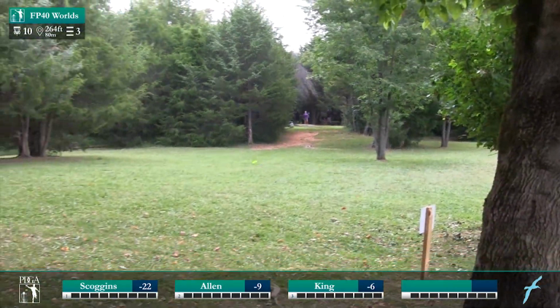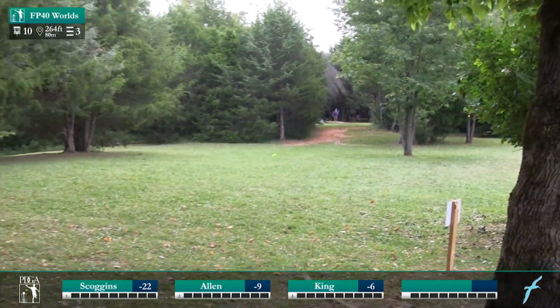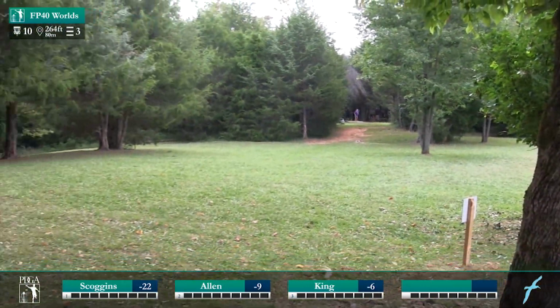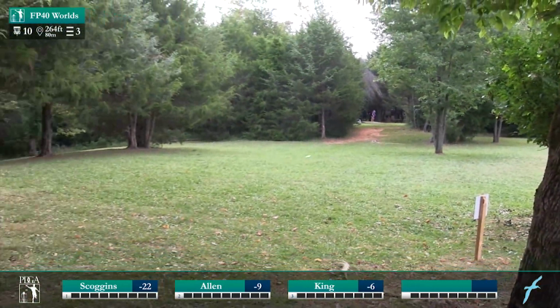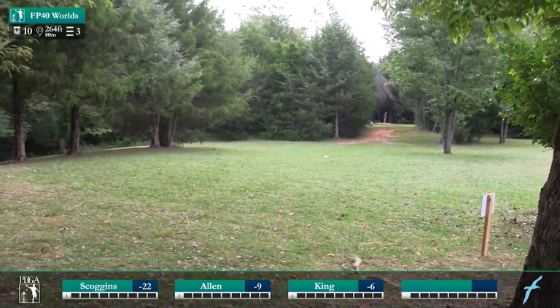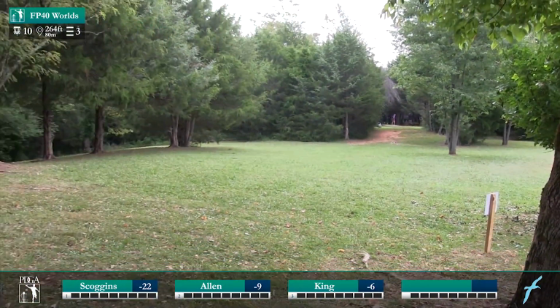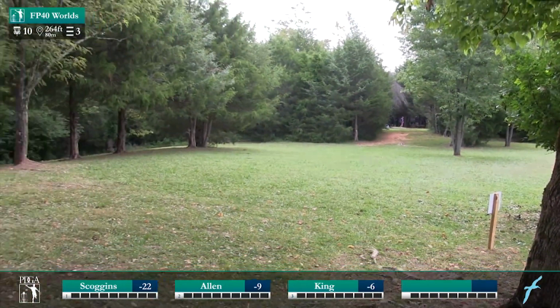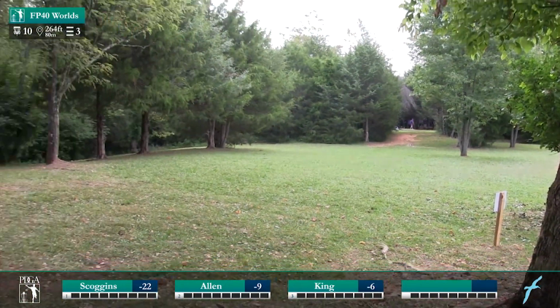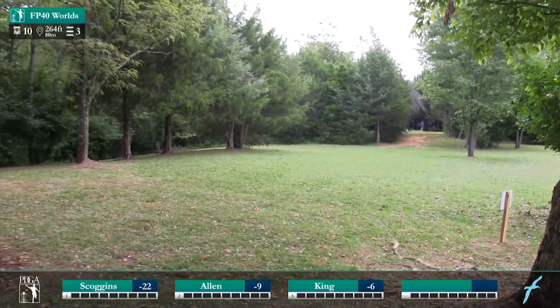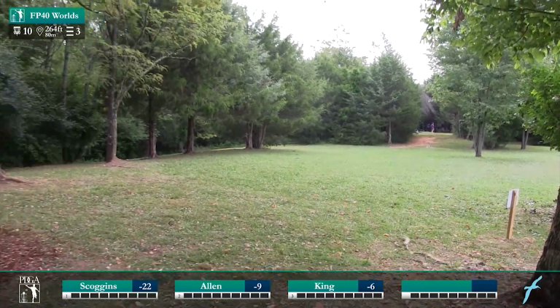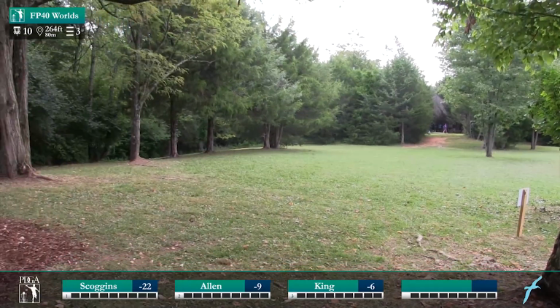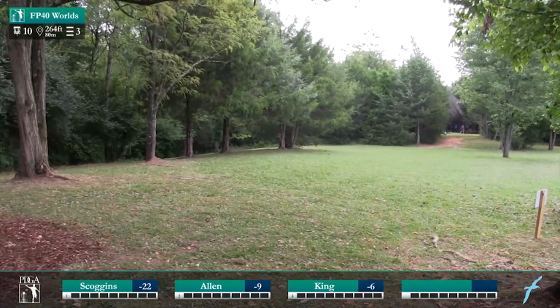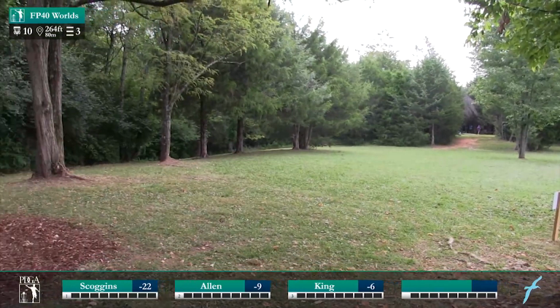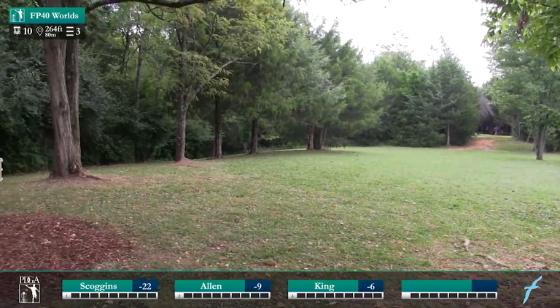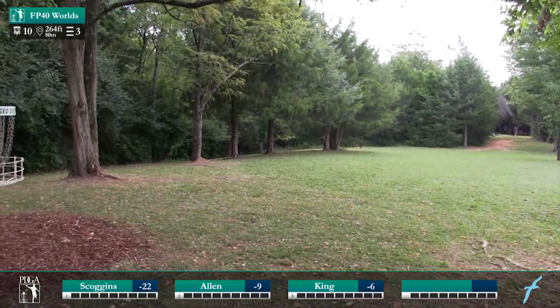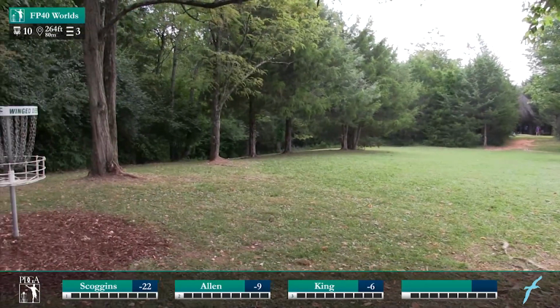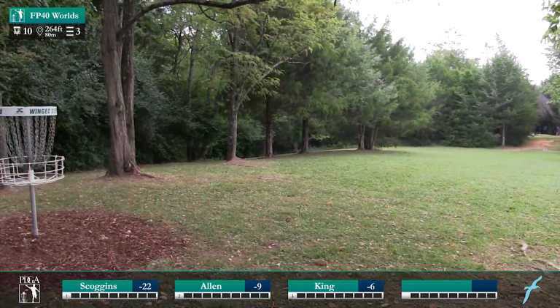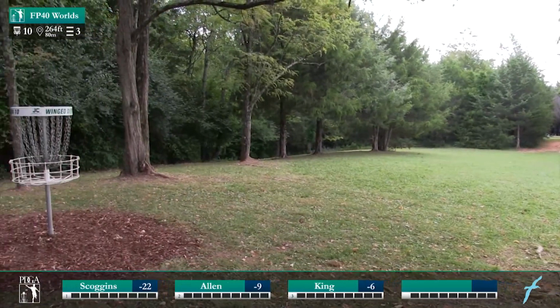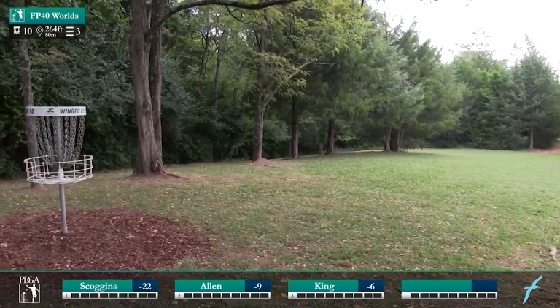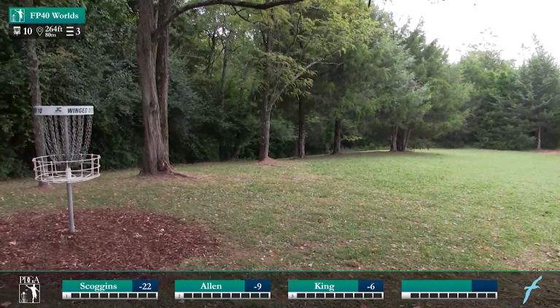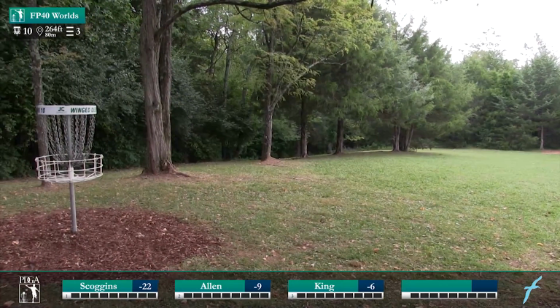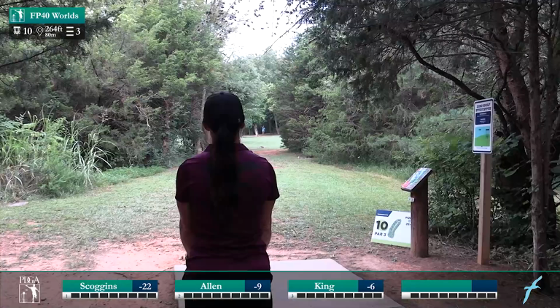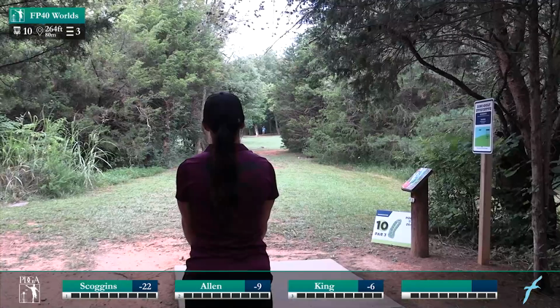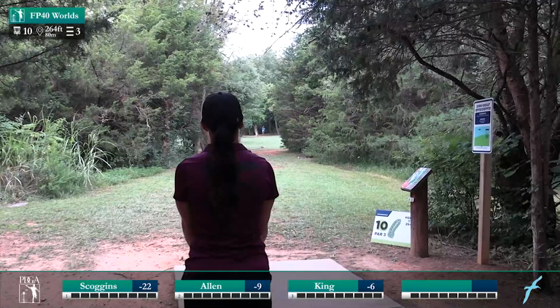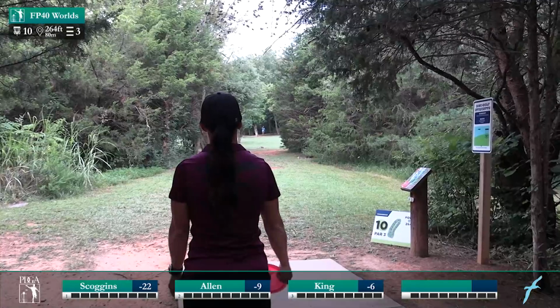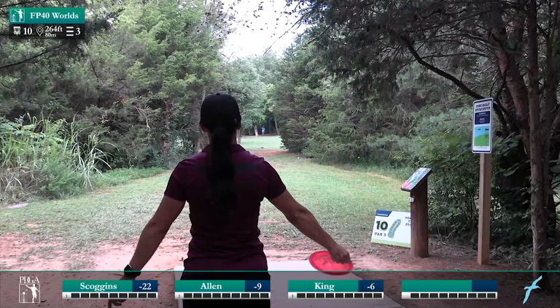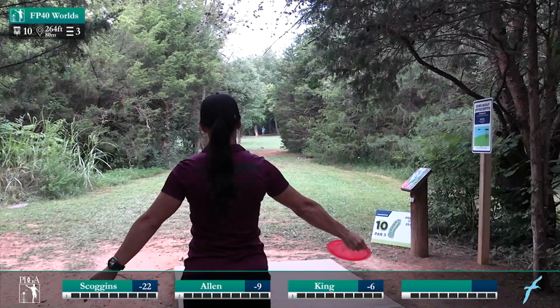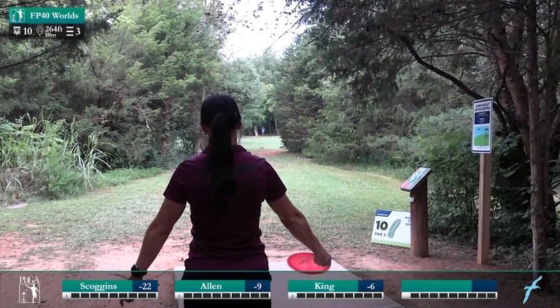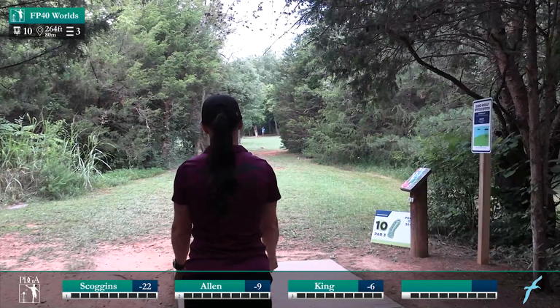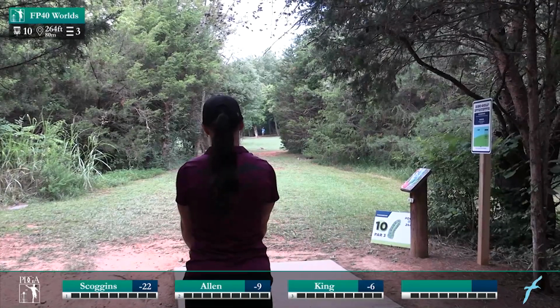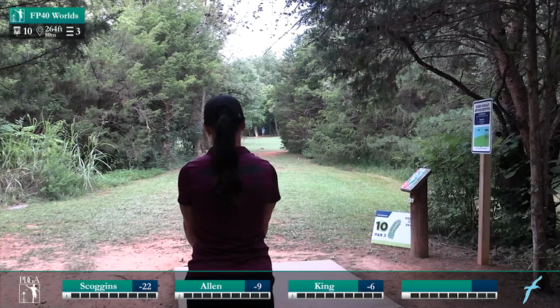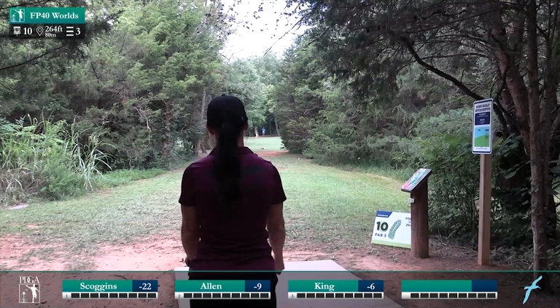Oh, hits it, but she is right out there in the middle and will still be able to take home a par on hole 10.